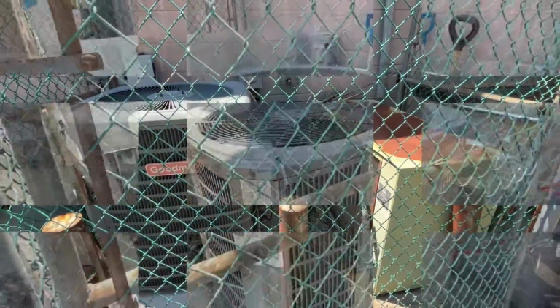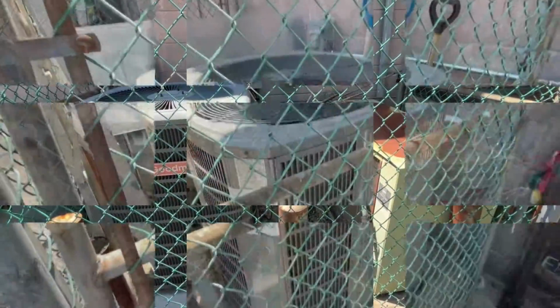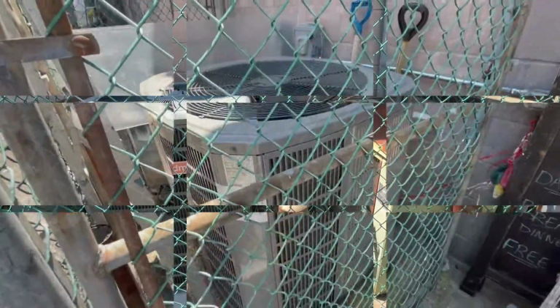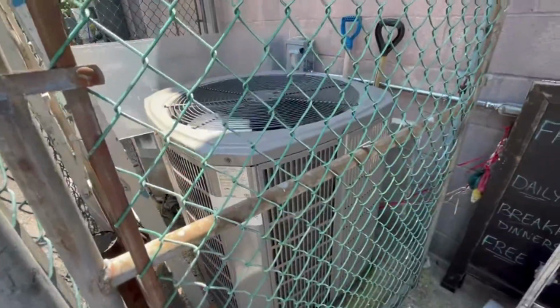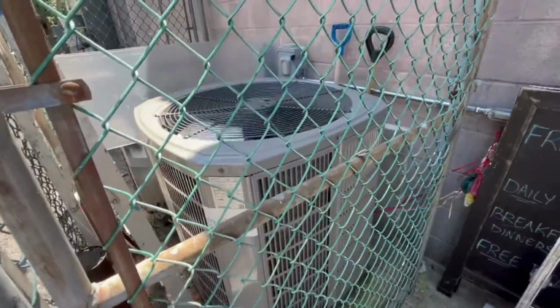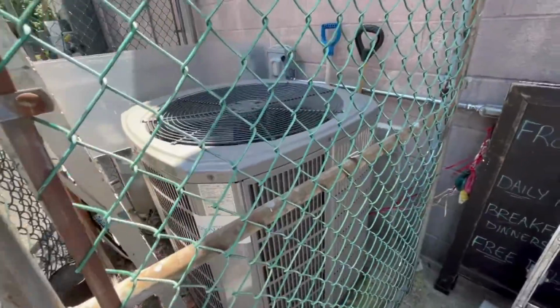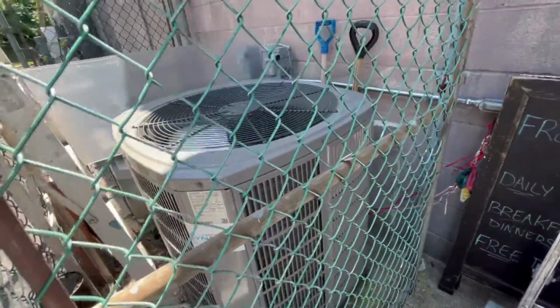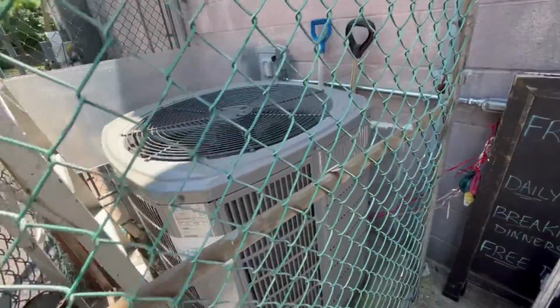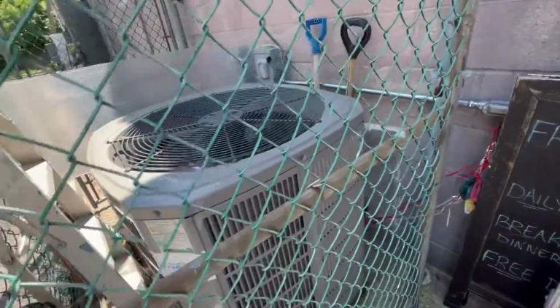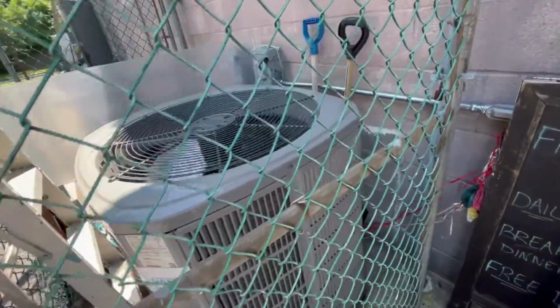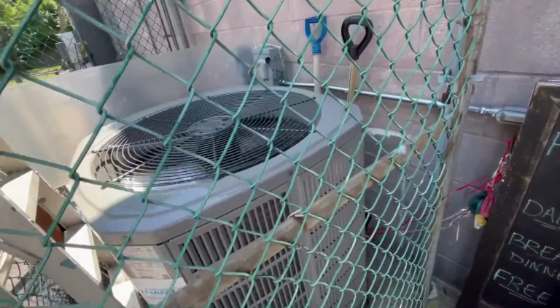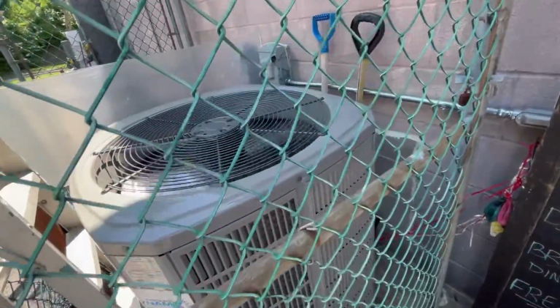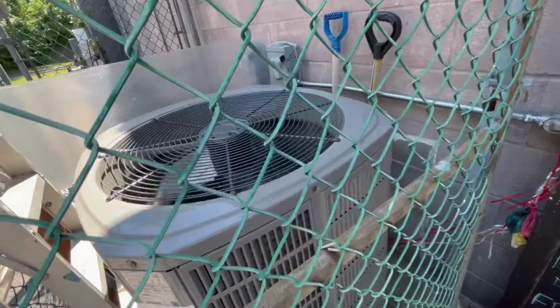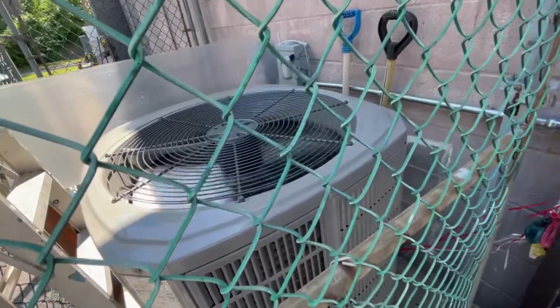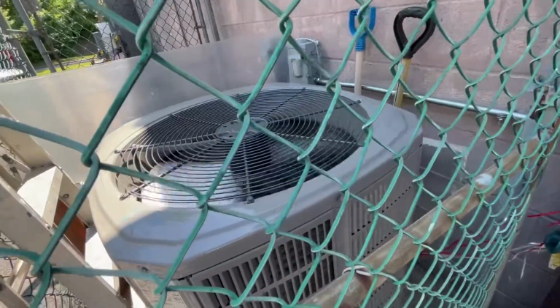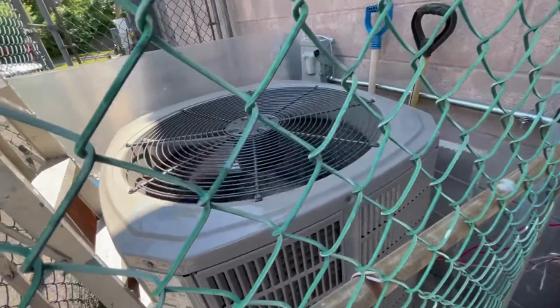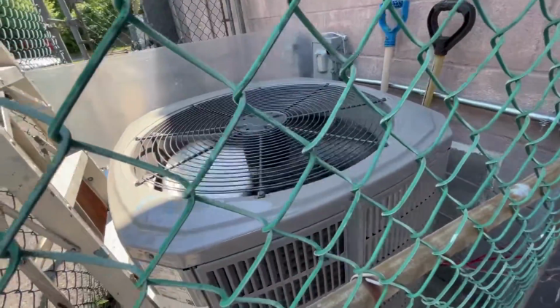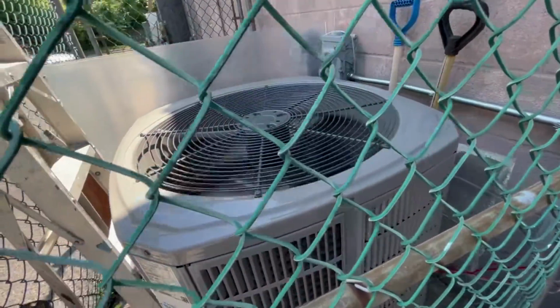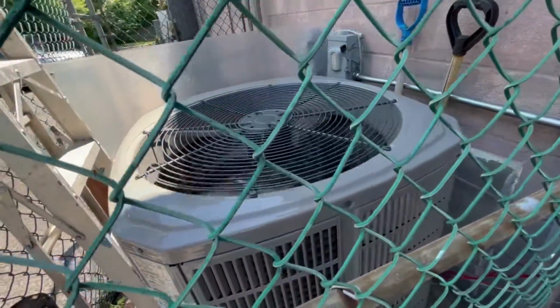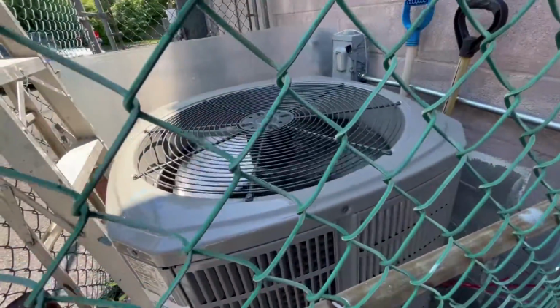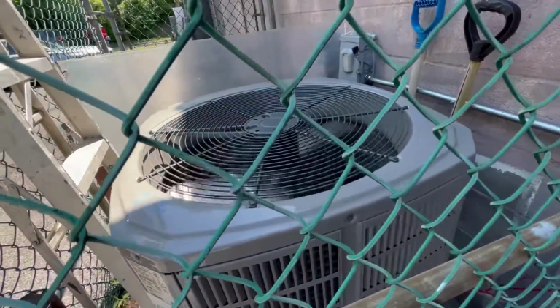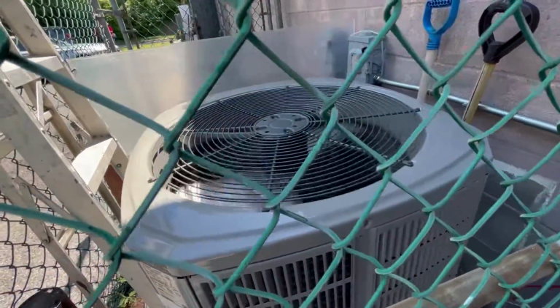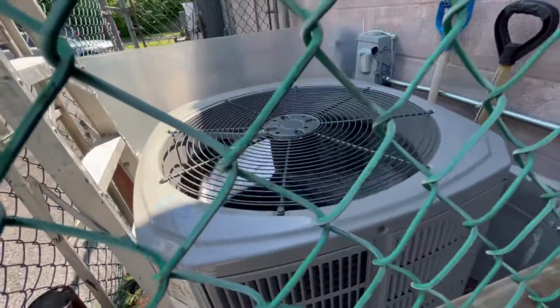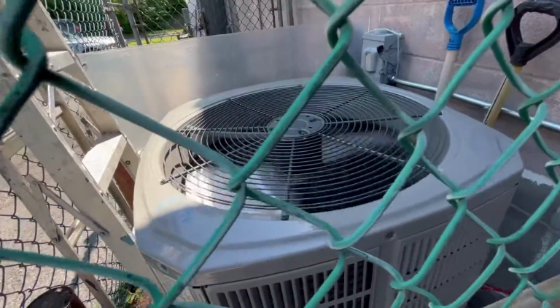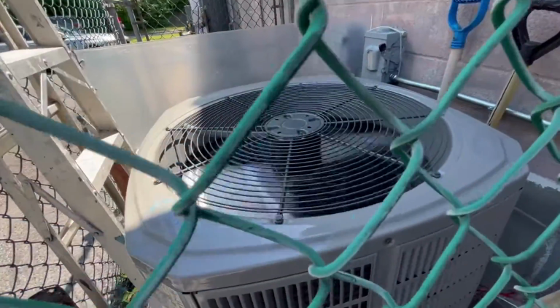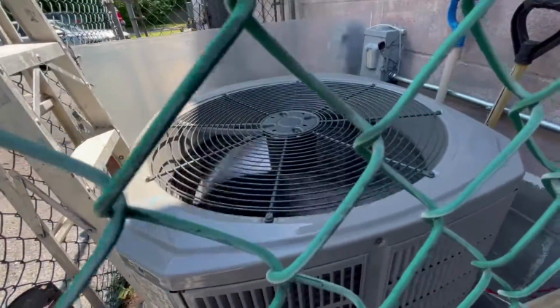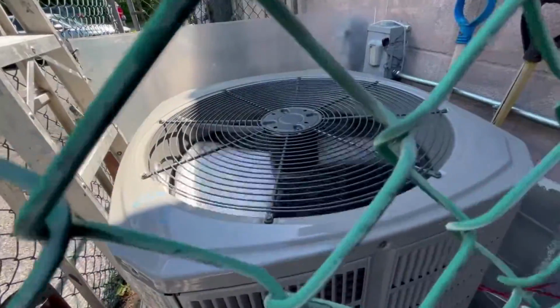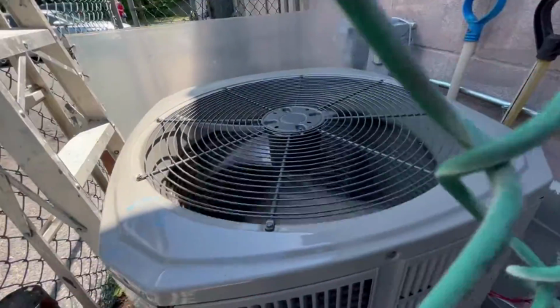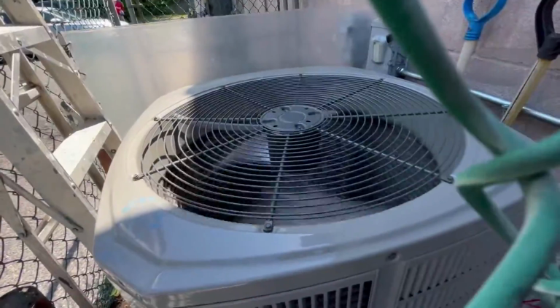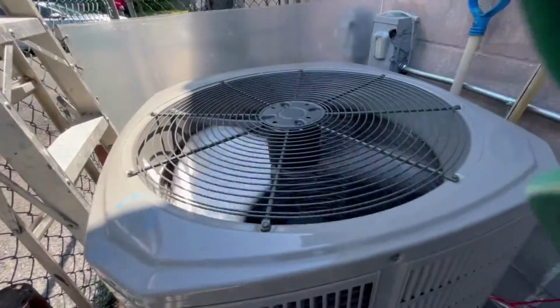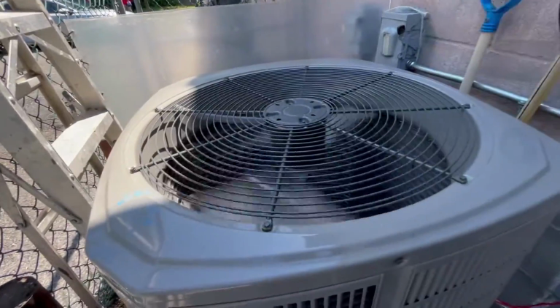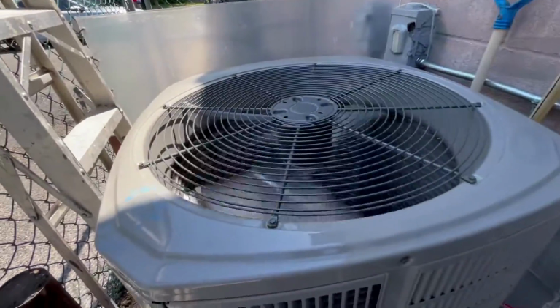Here is an American Standard Solar Series air conditioner. It's running.